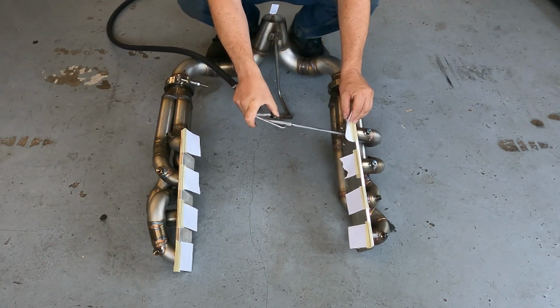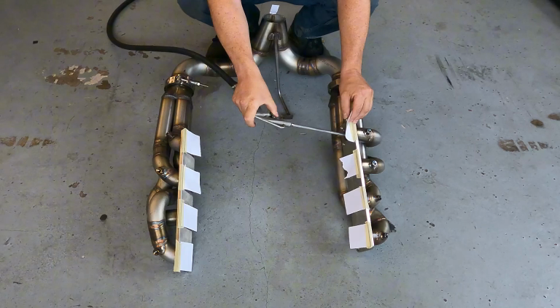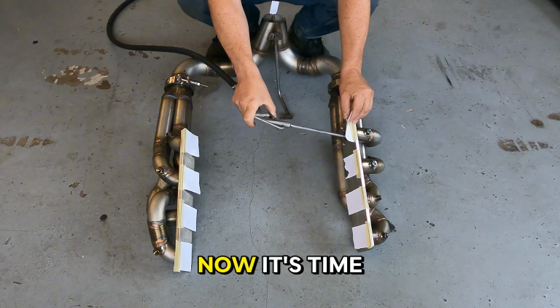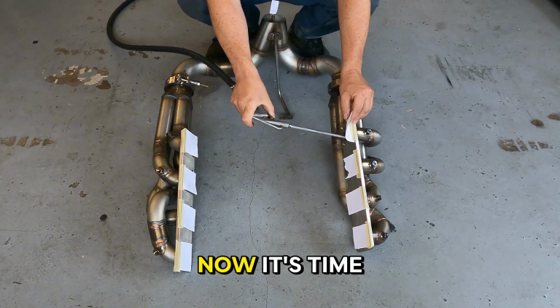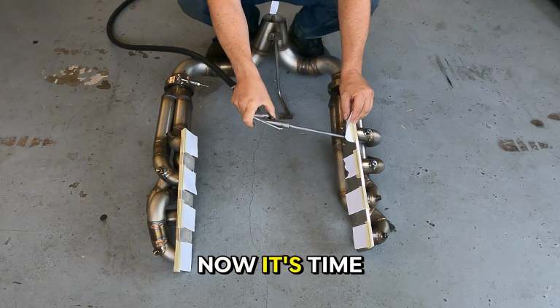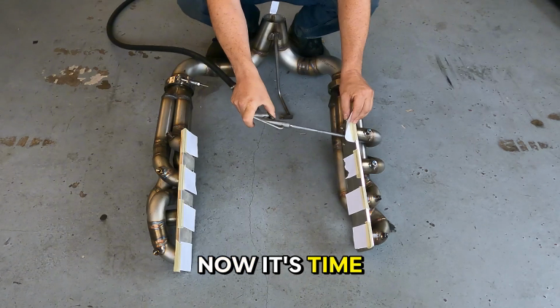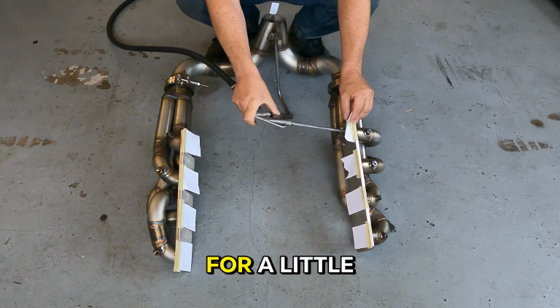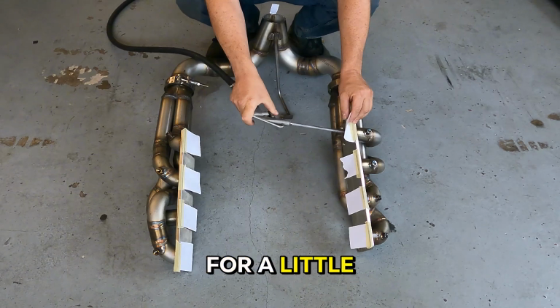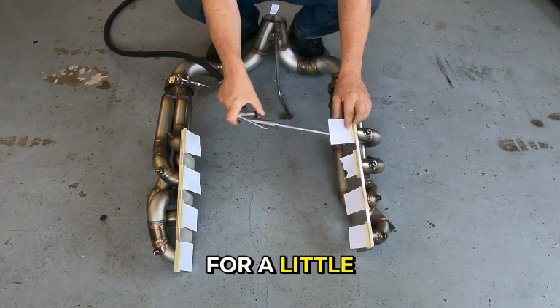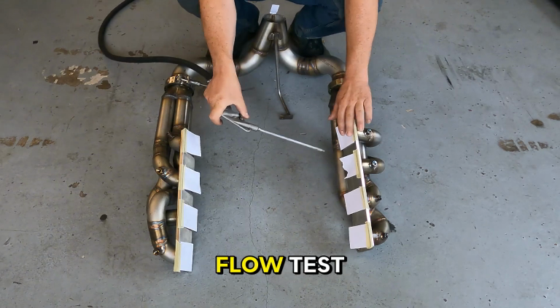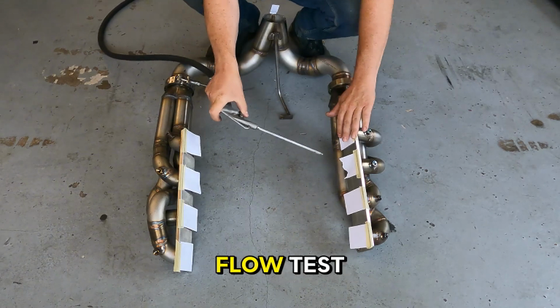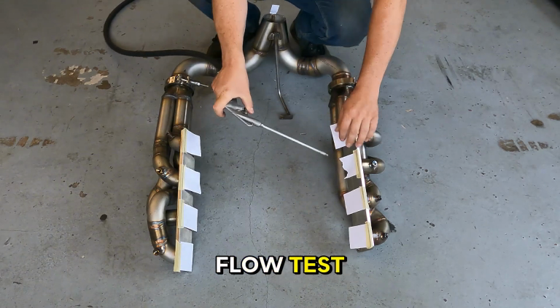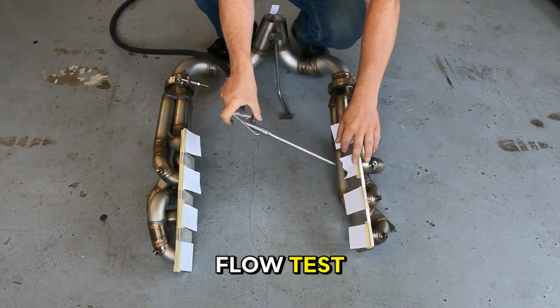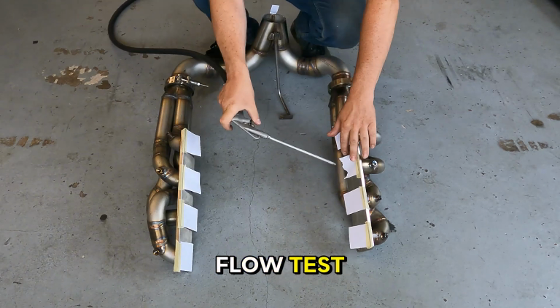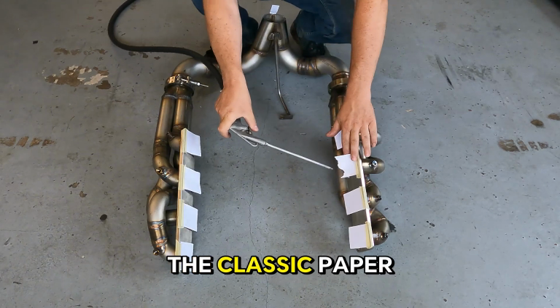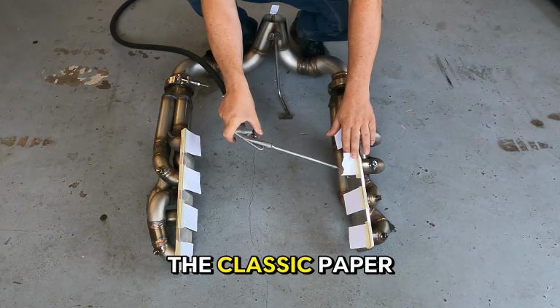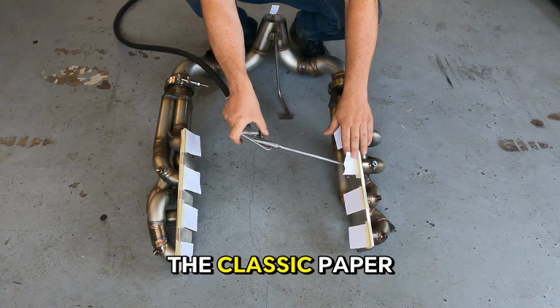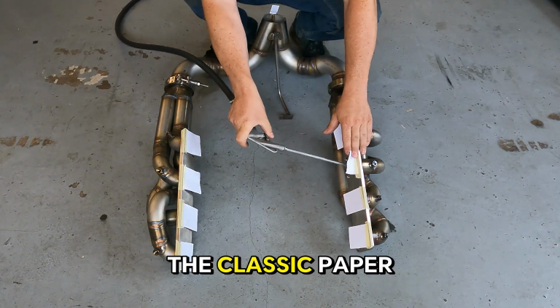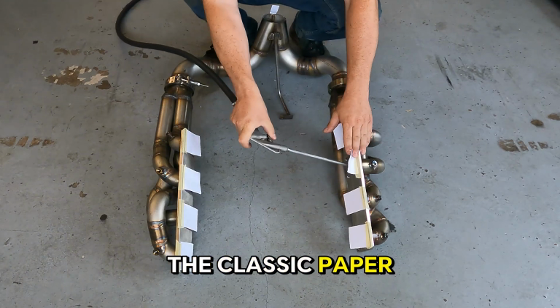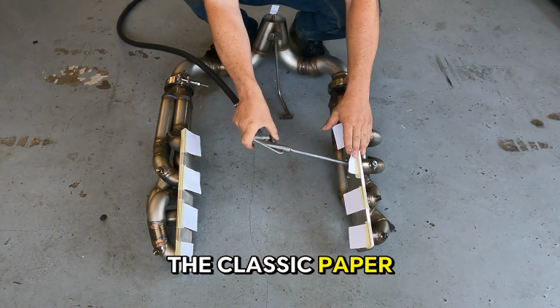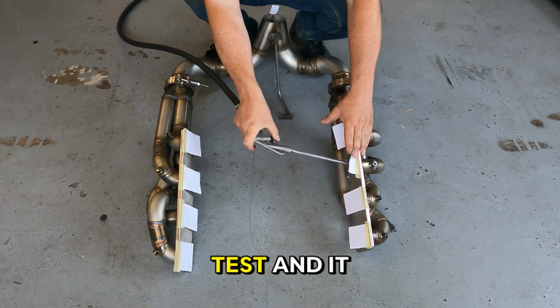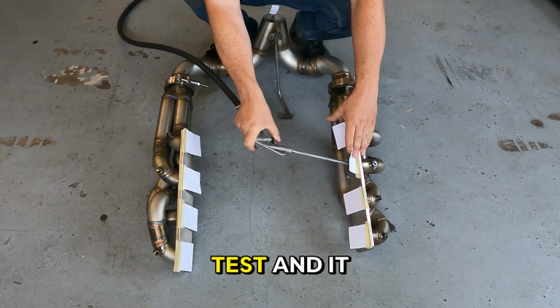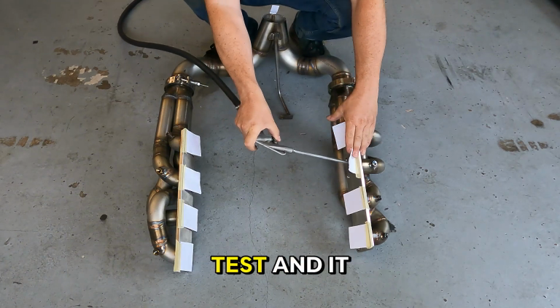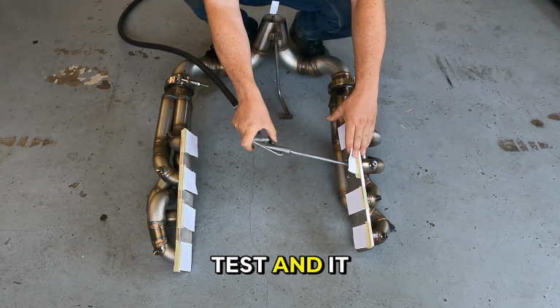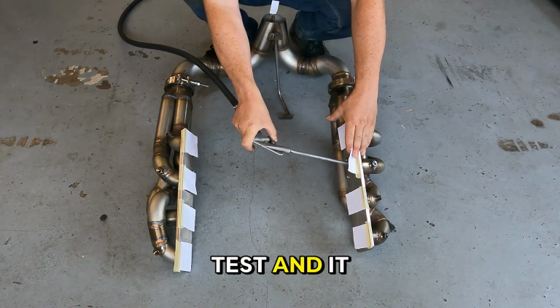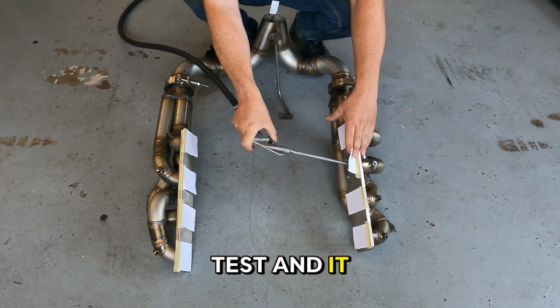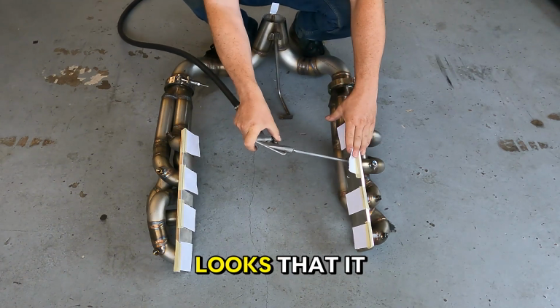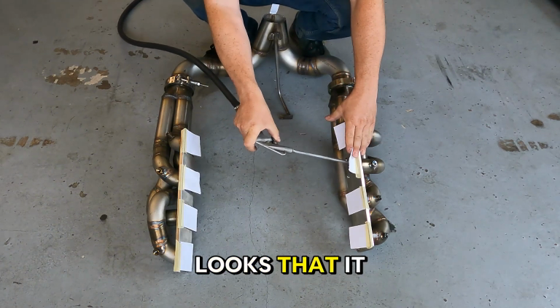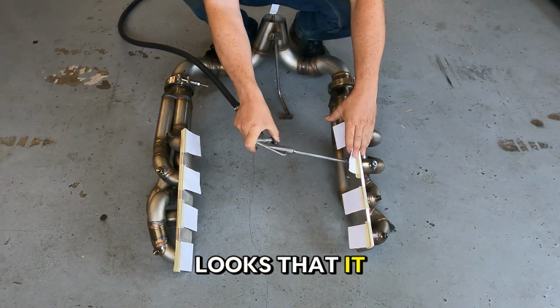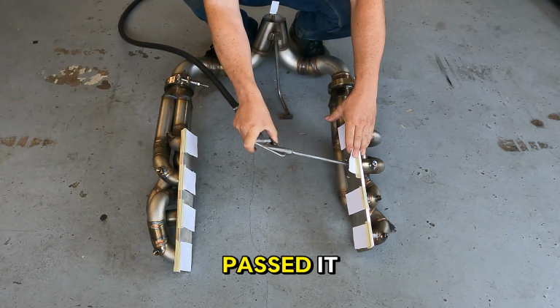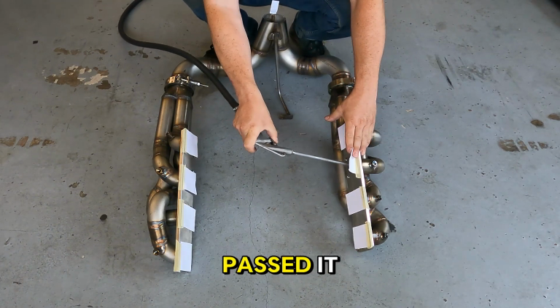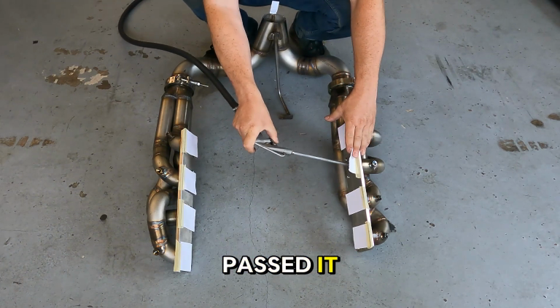Now it's time for a little flow test — the classic paper test — and it looks like it passed.